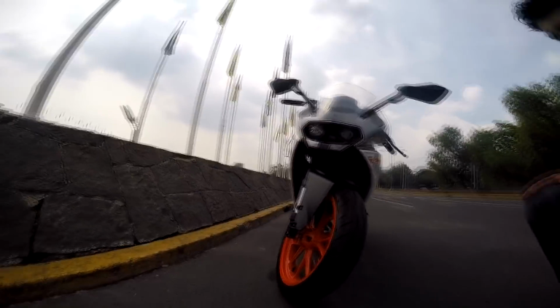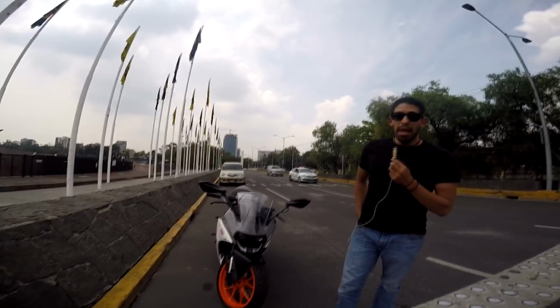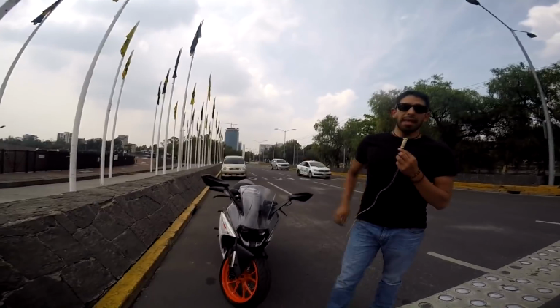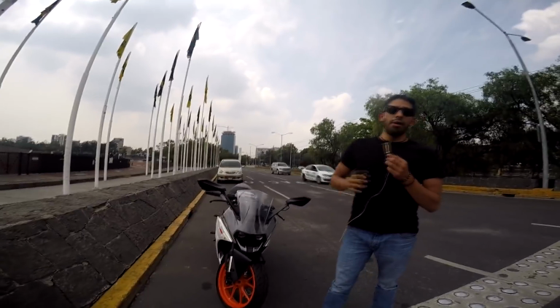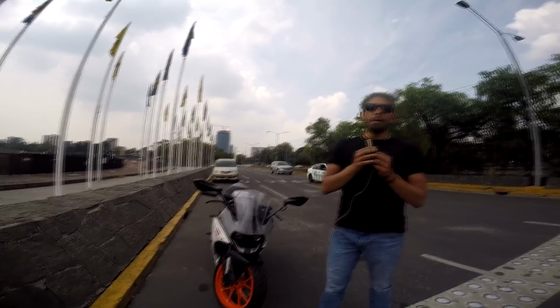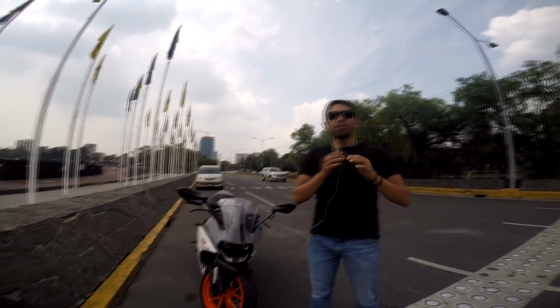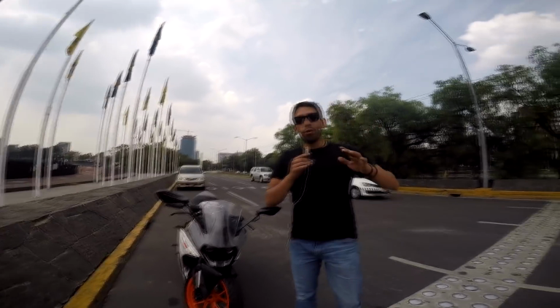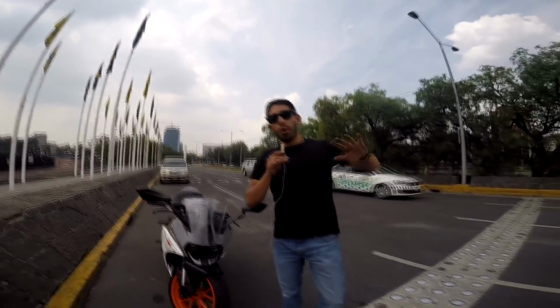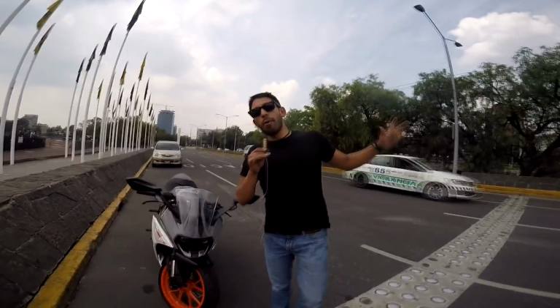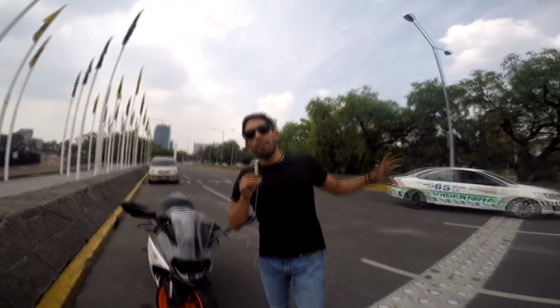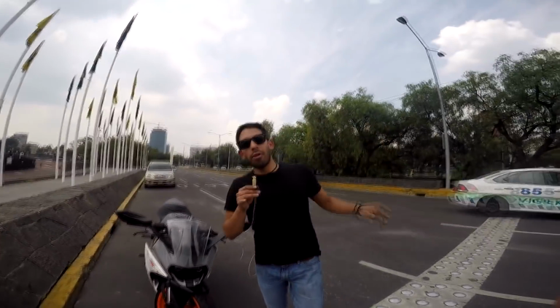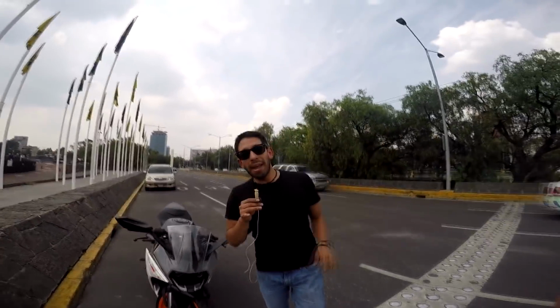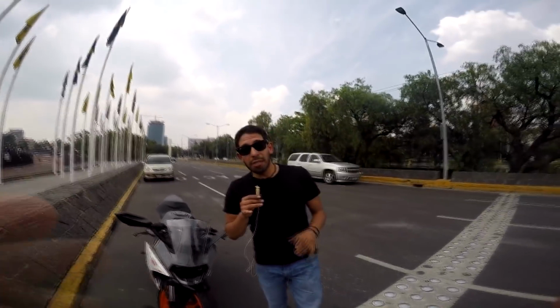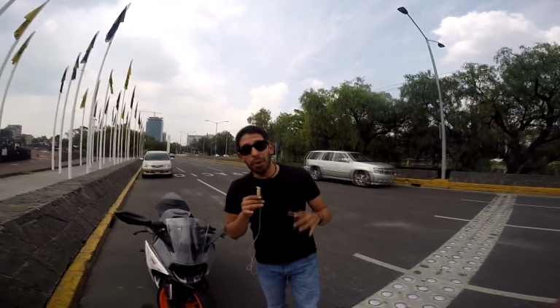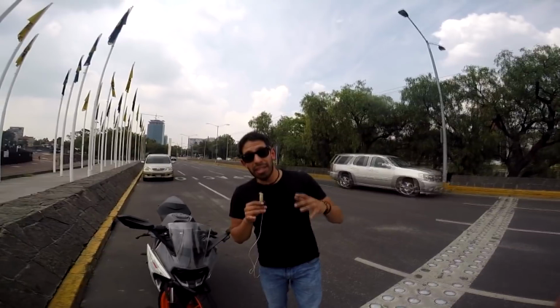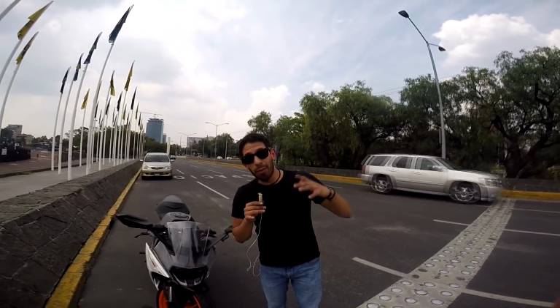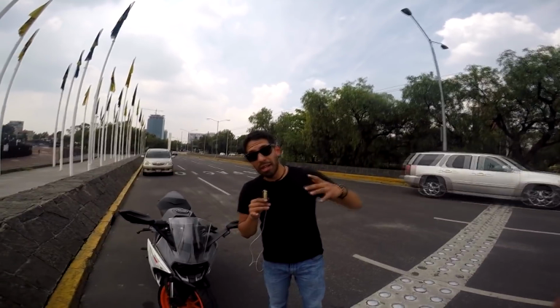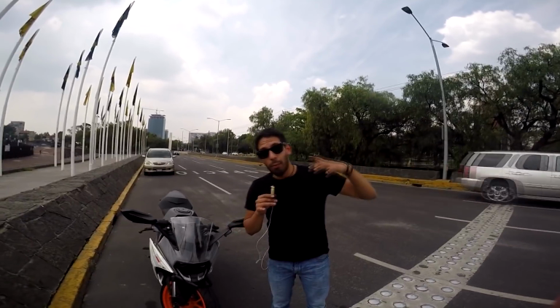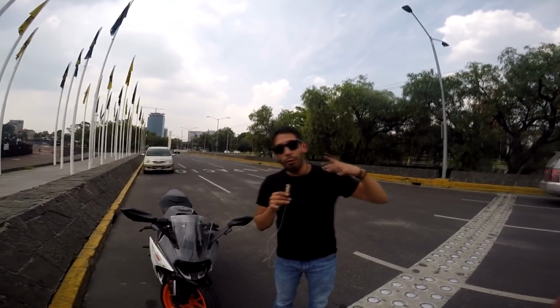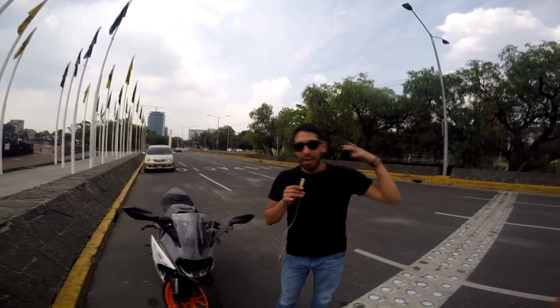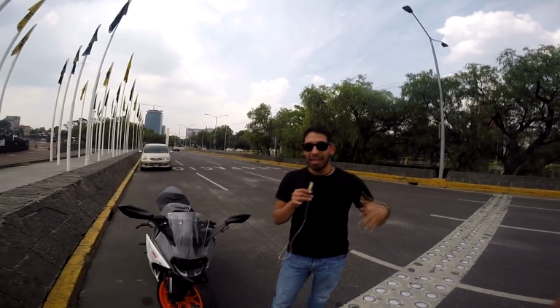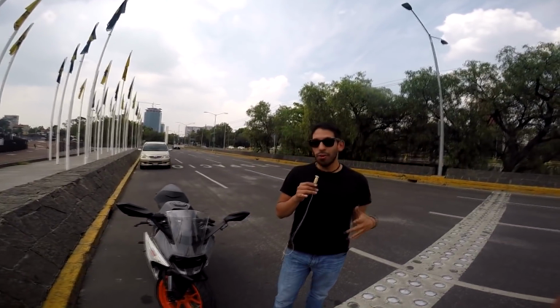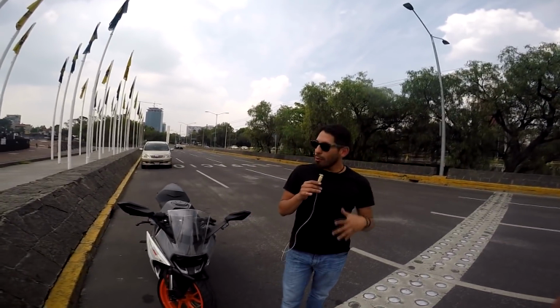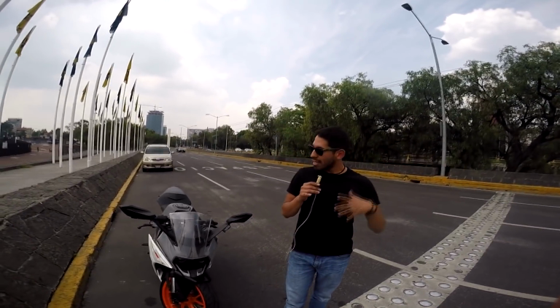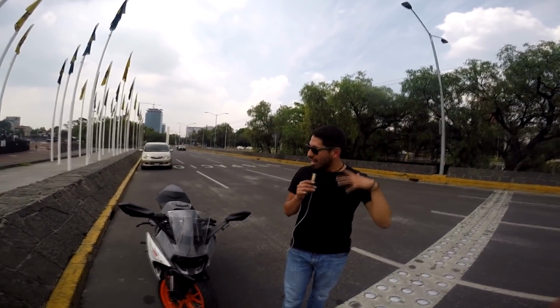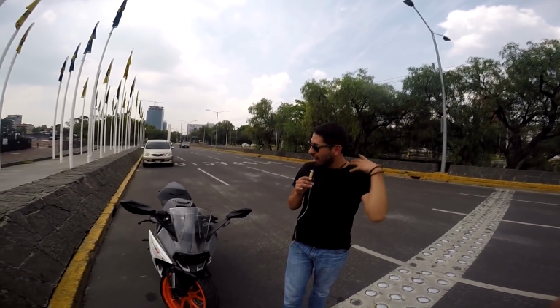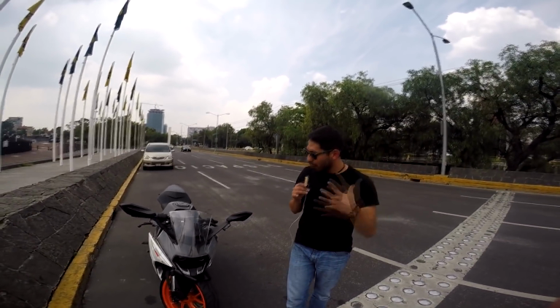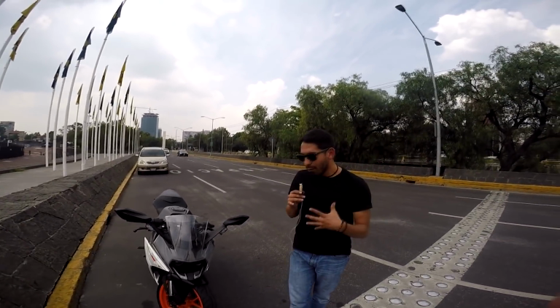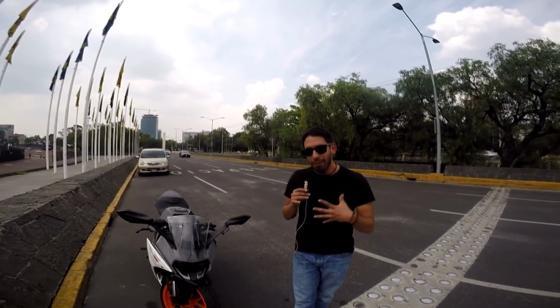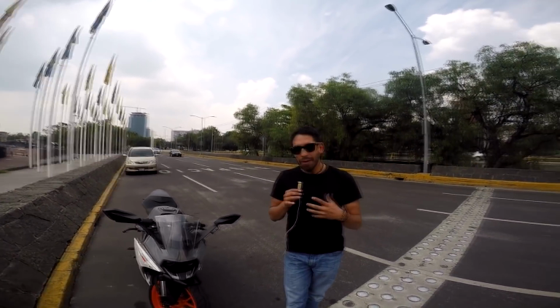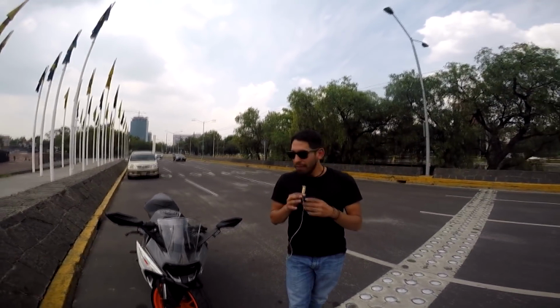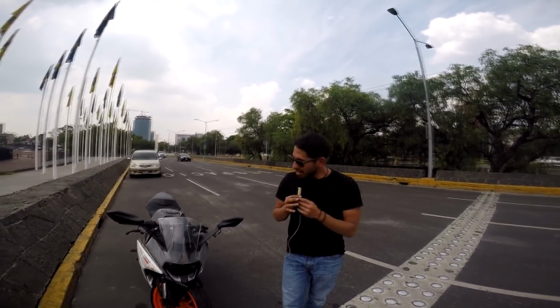Hey, qué onda, soy Roy de Waunendo Bikers. Espero que se encuentren muy bien, y hoy voy a hacer el review de esta moto.